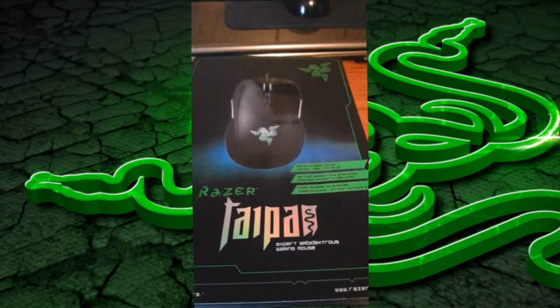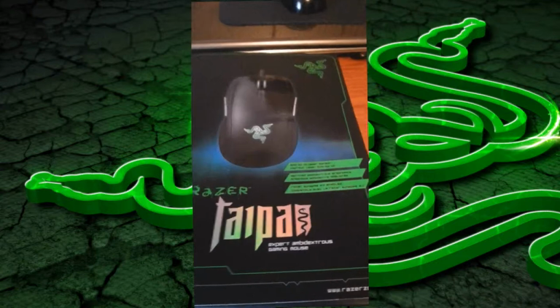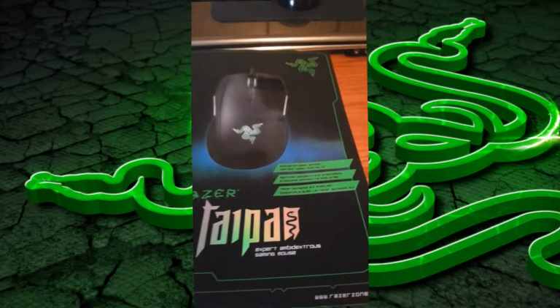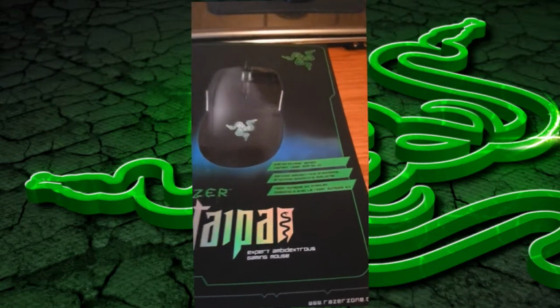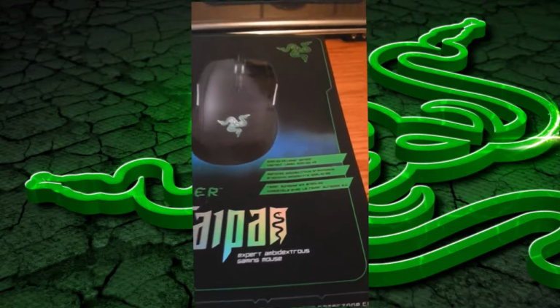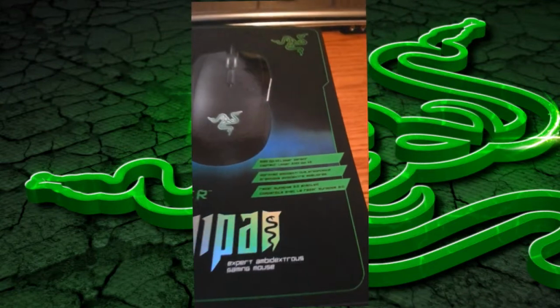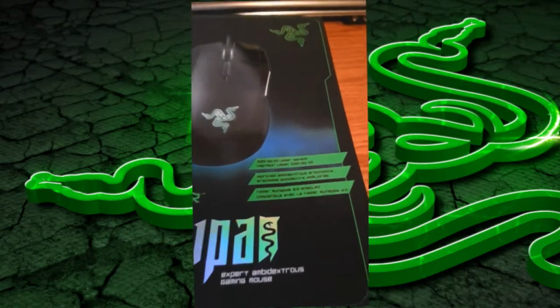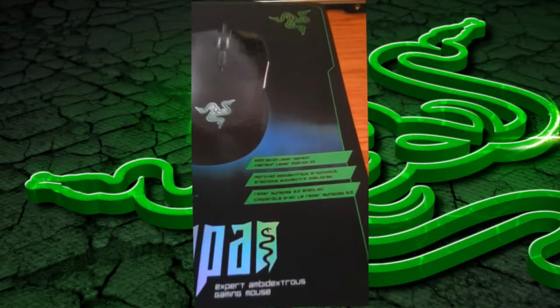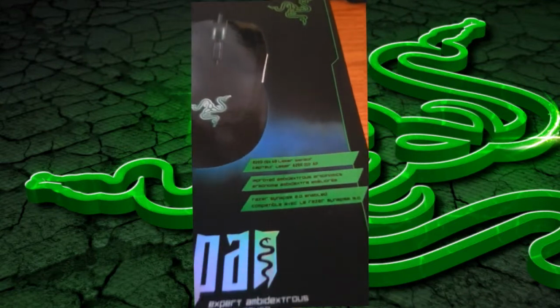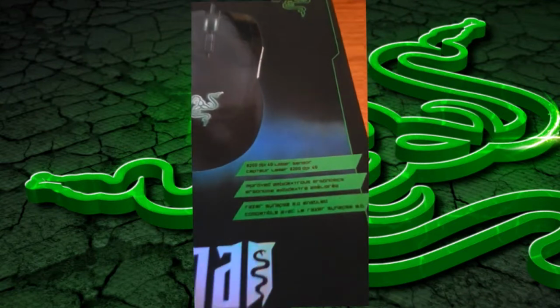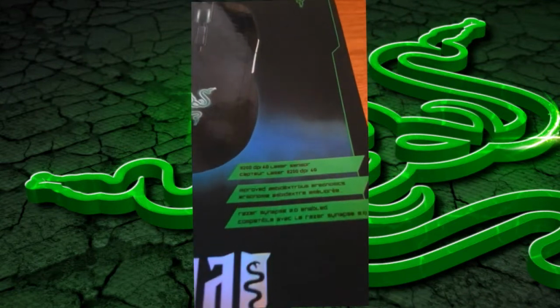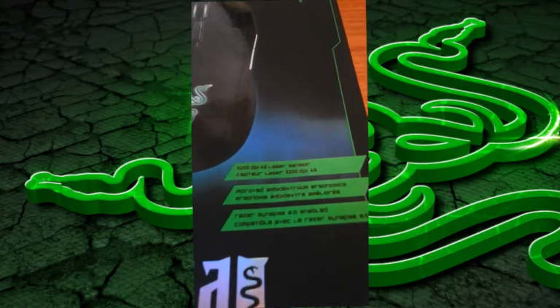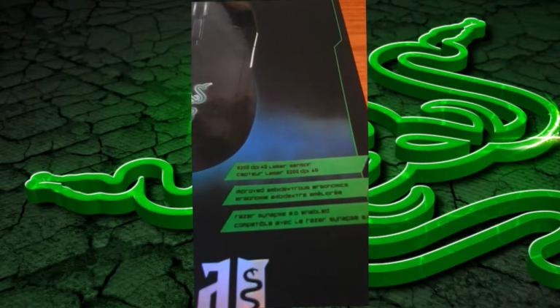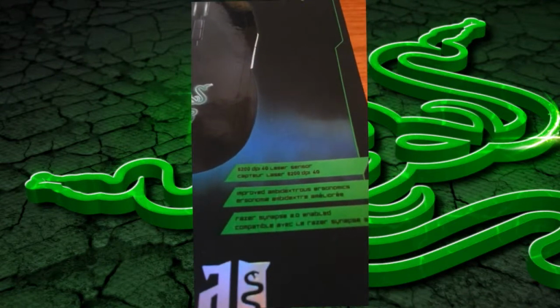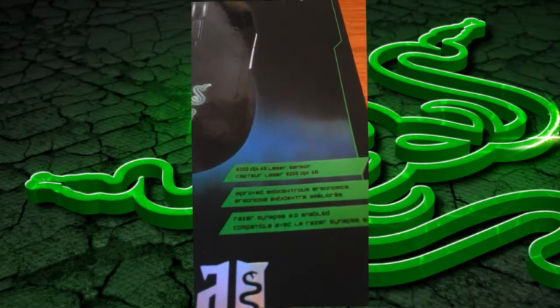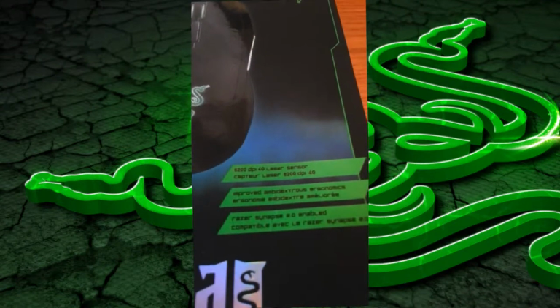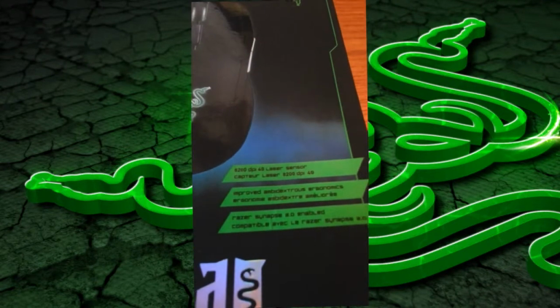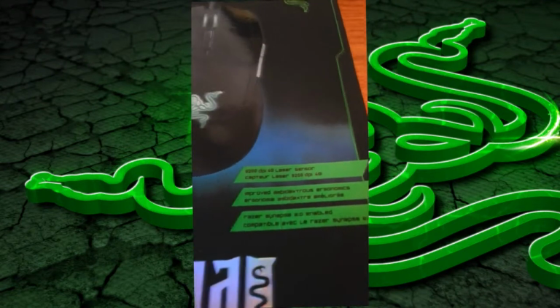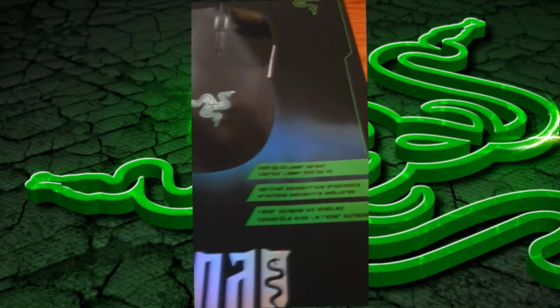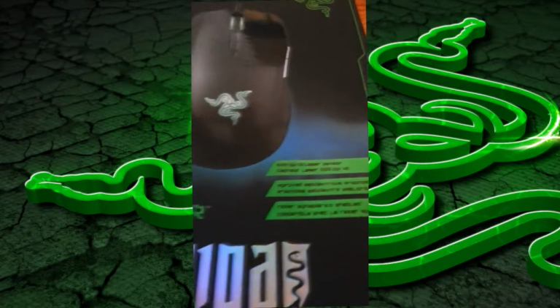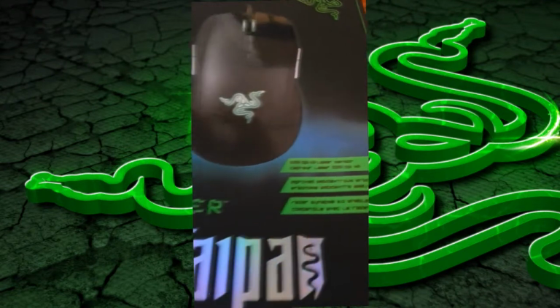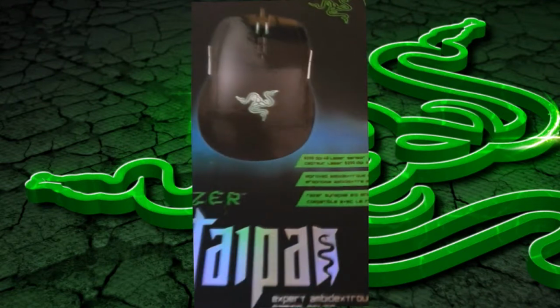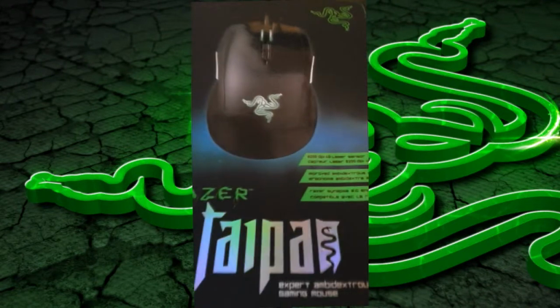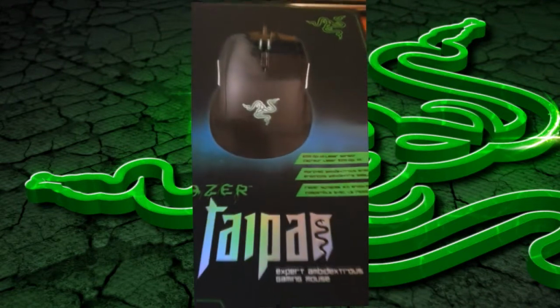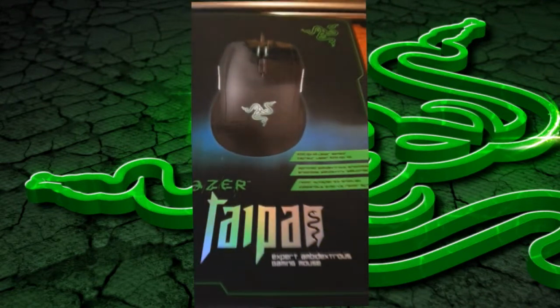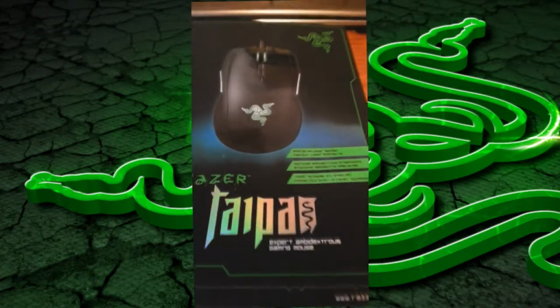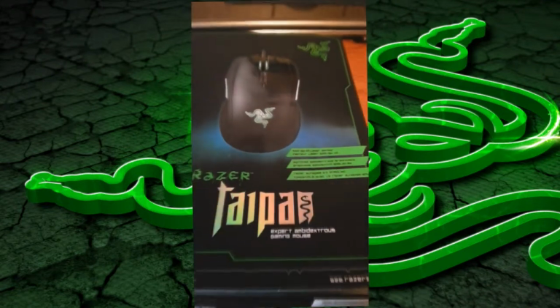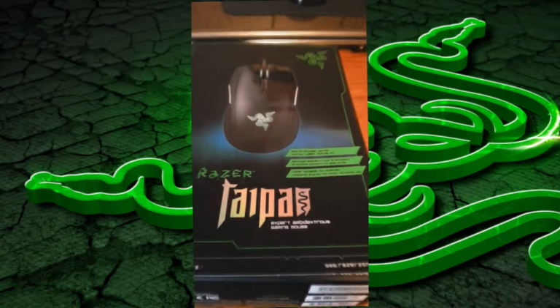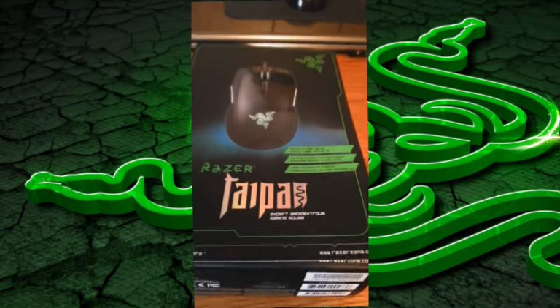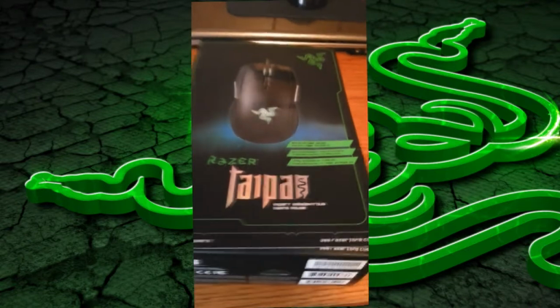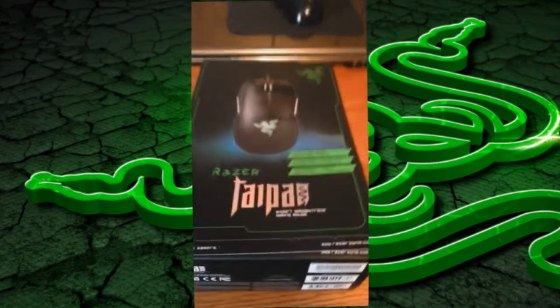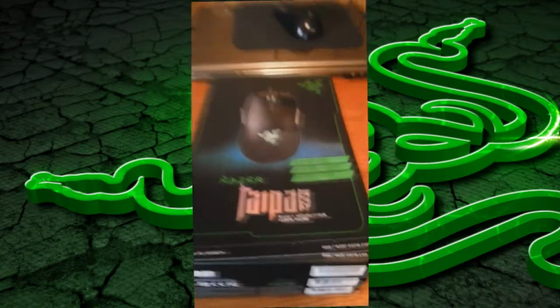What's up guys, NovaKing here, back with a first unboxing, and this is going to be the unboxing of the Razer Taipan.